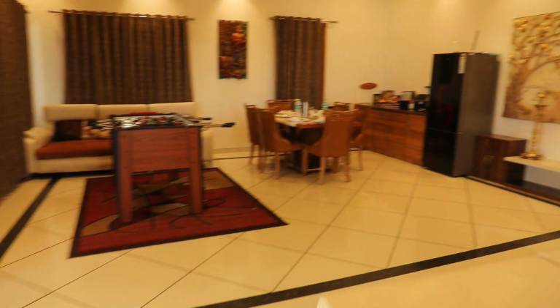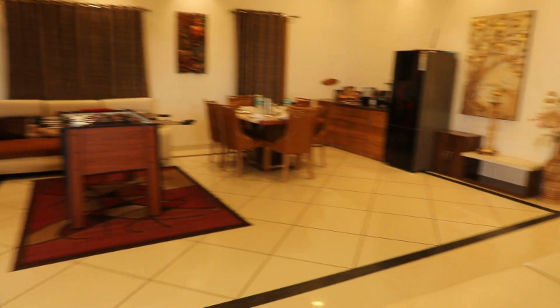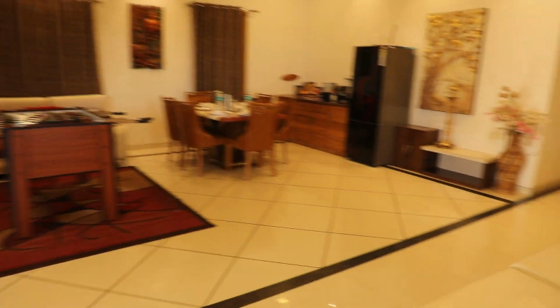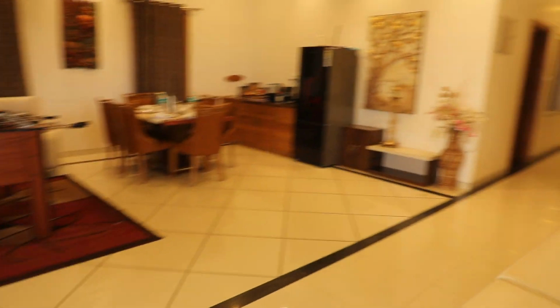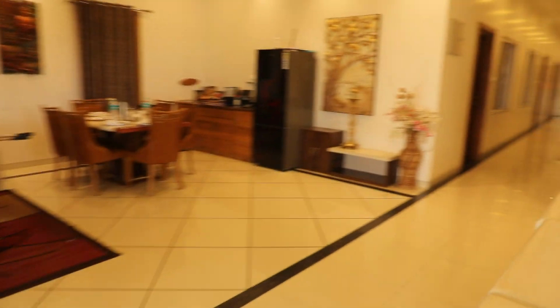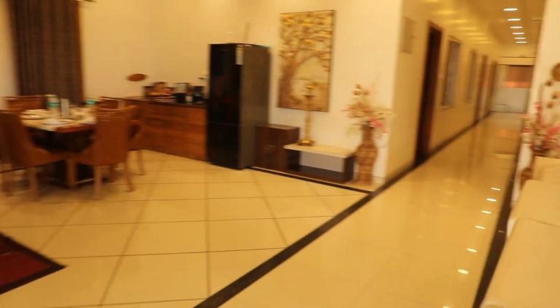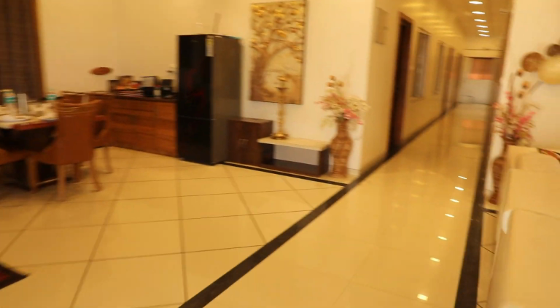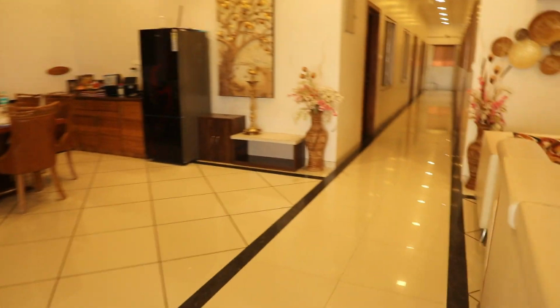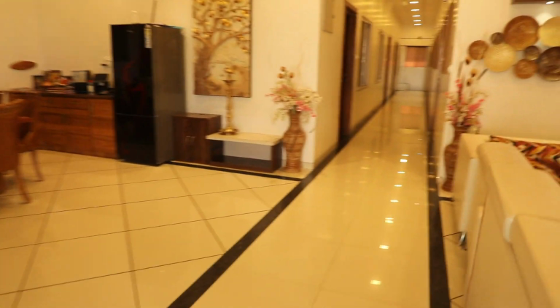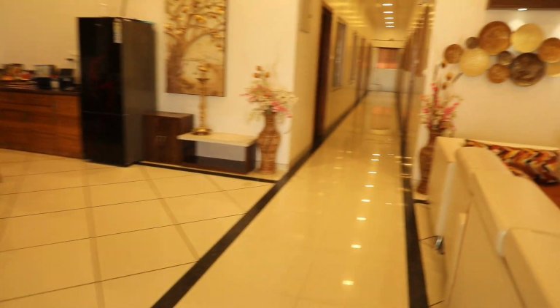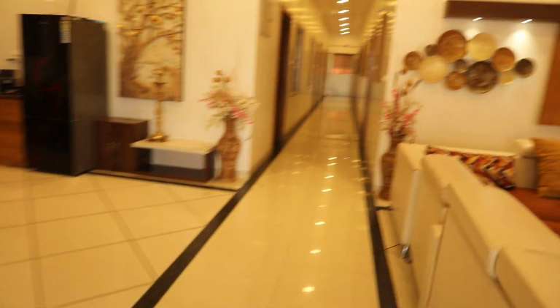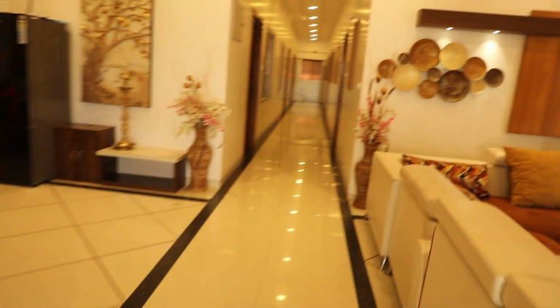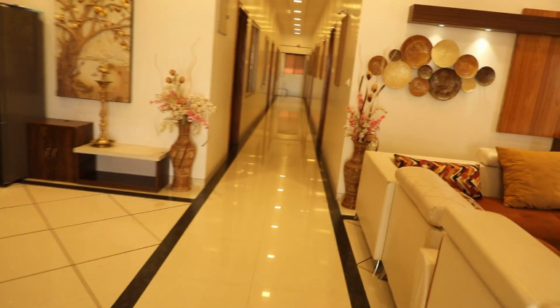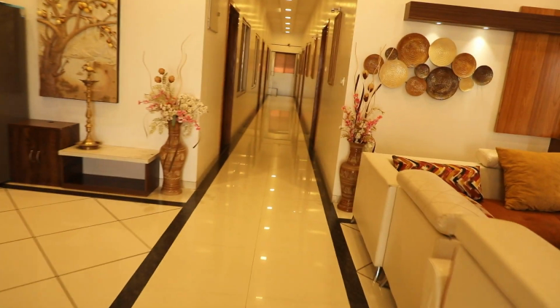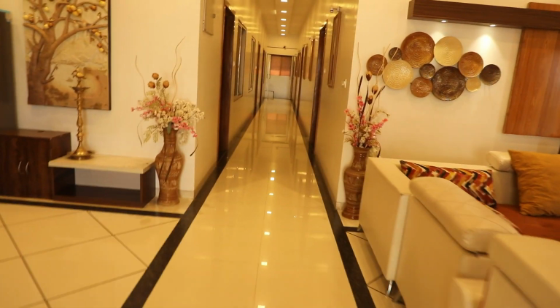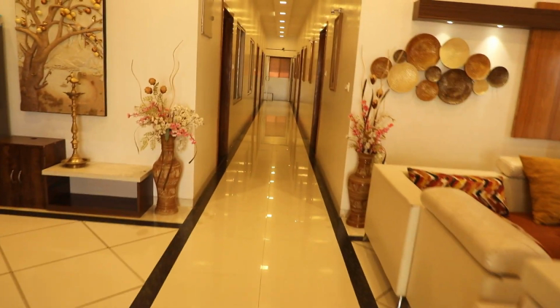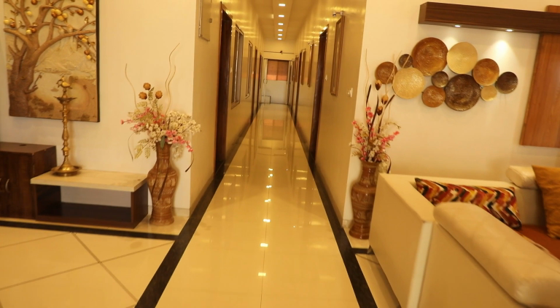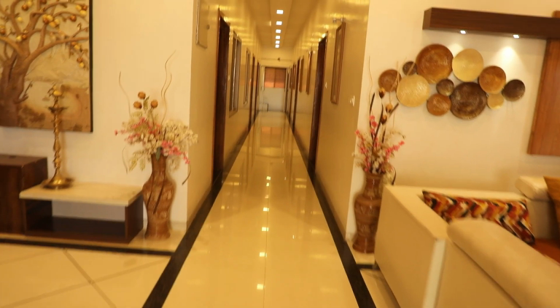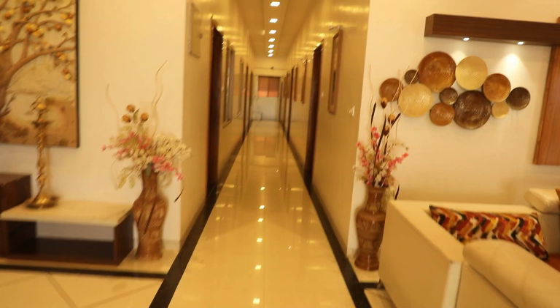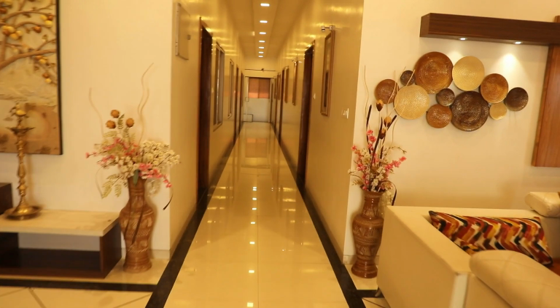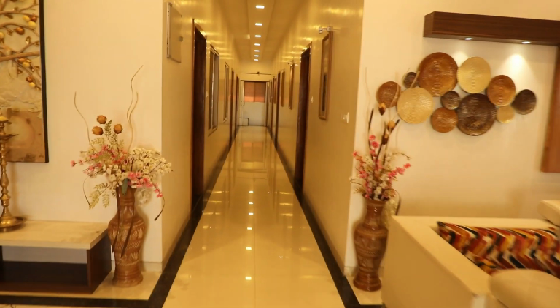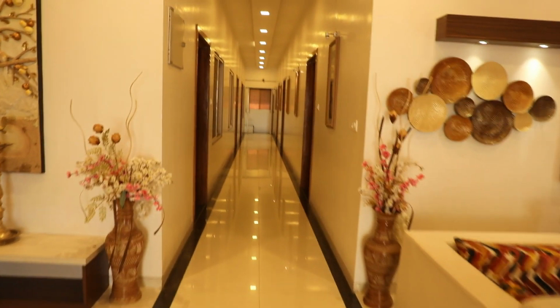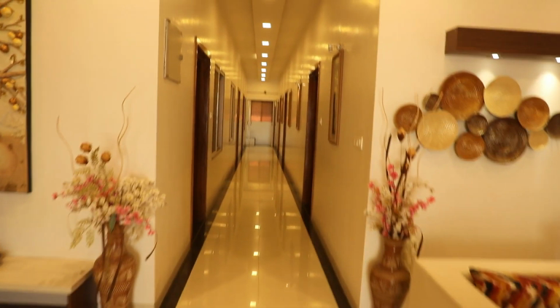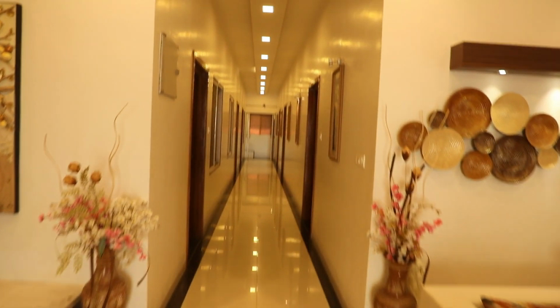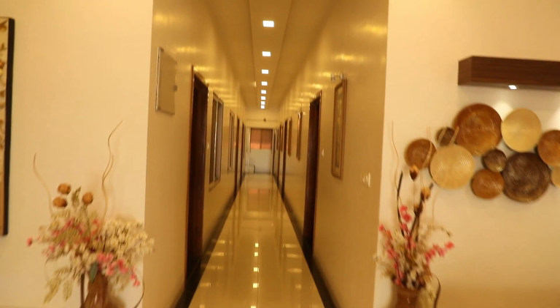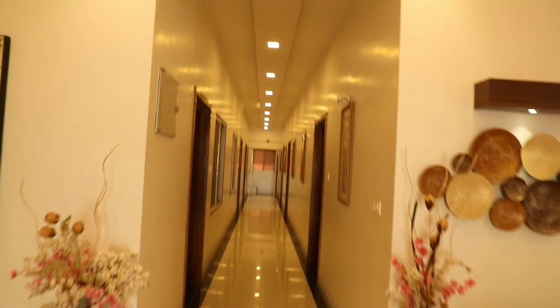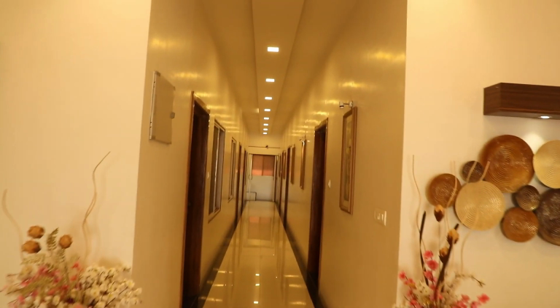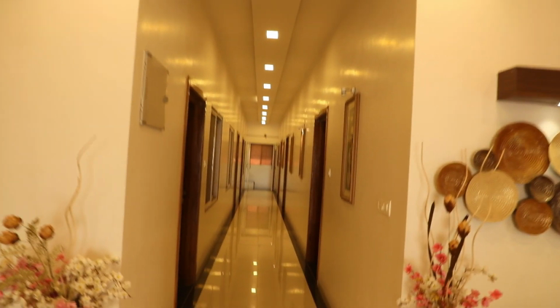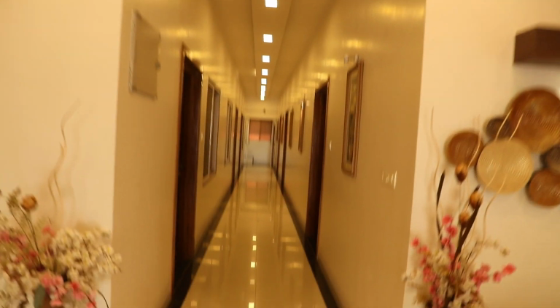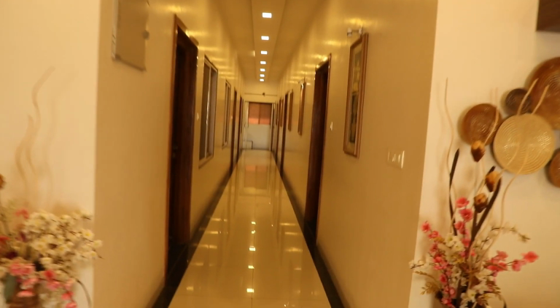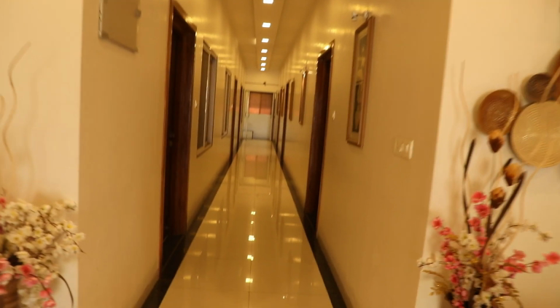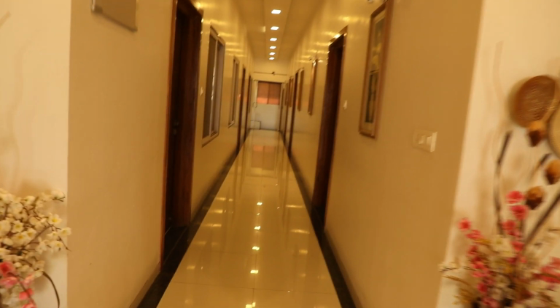Now we'll have a look at the room space. There are a total of 7 rooms over here.